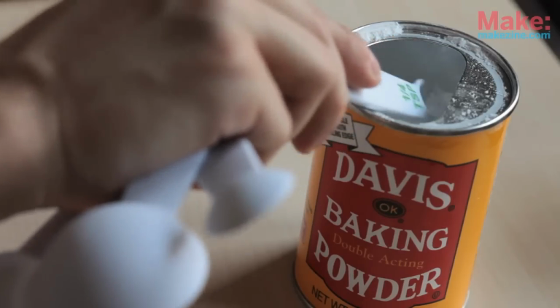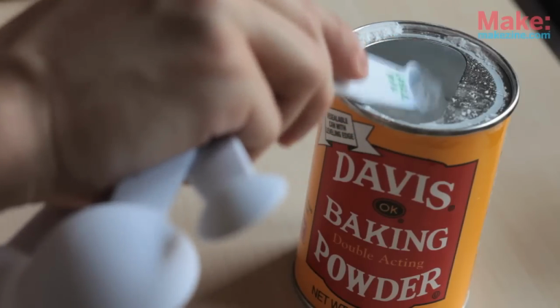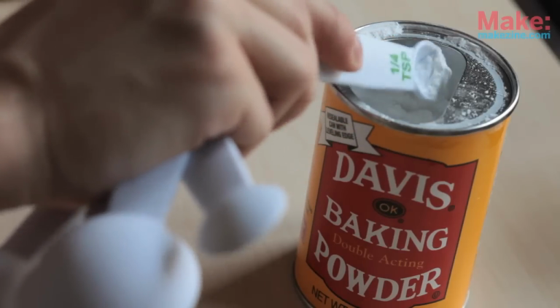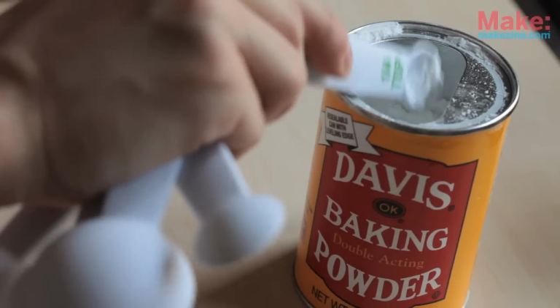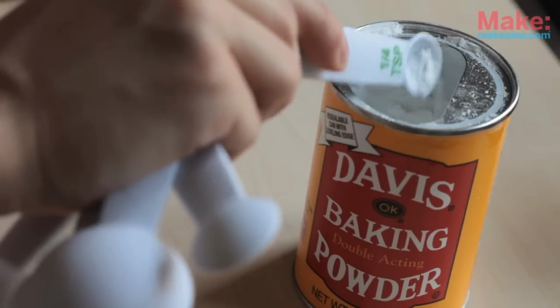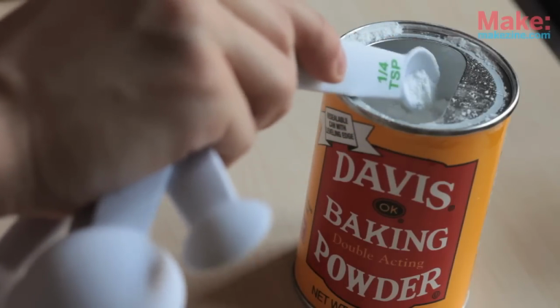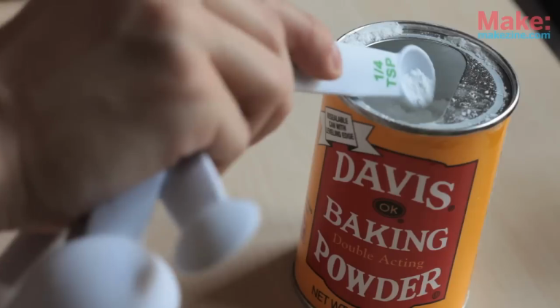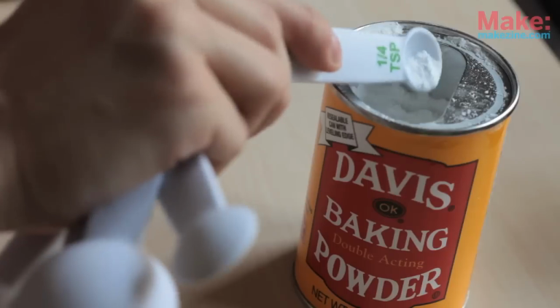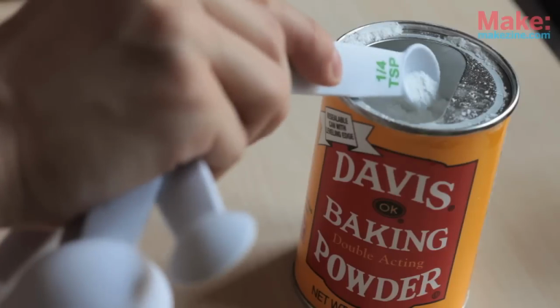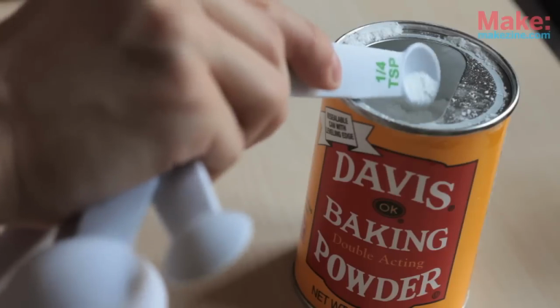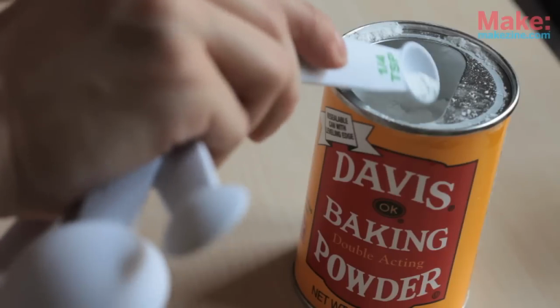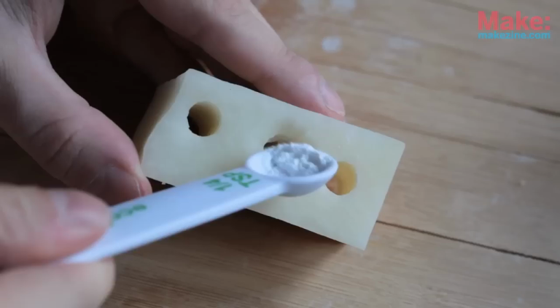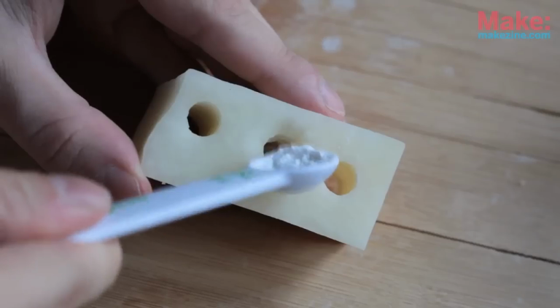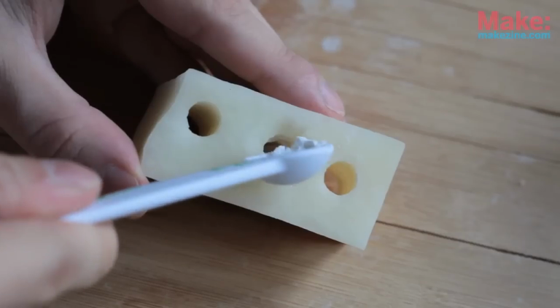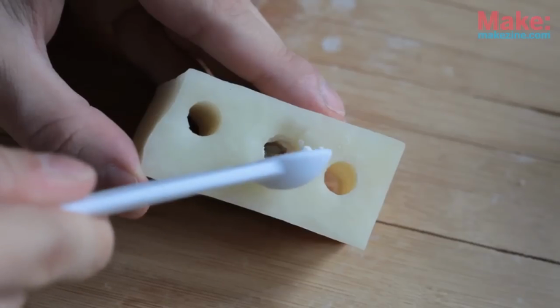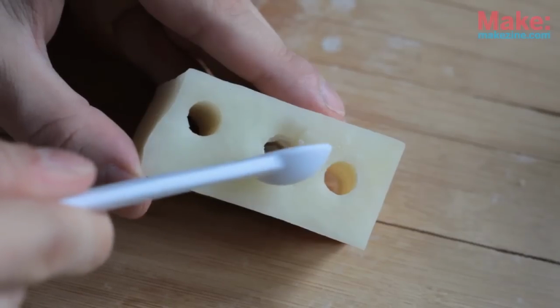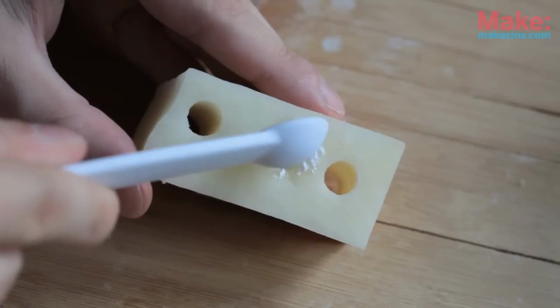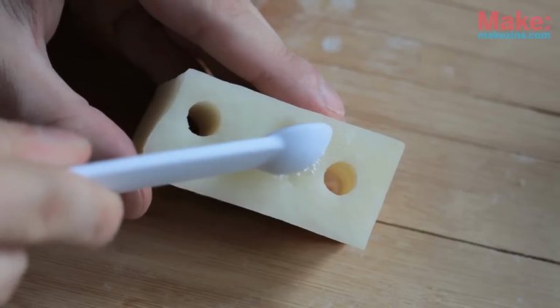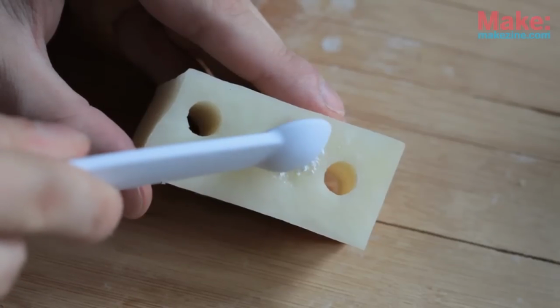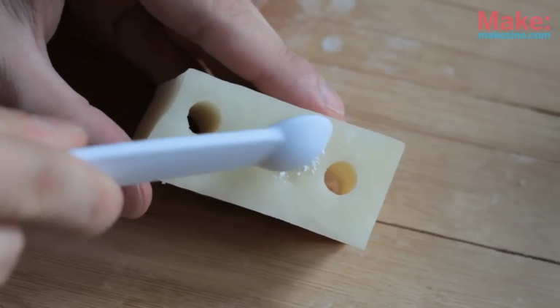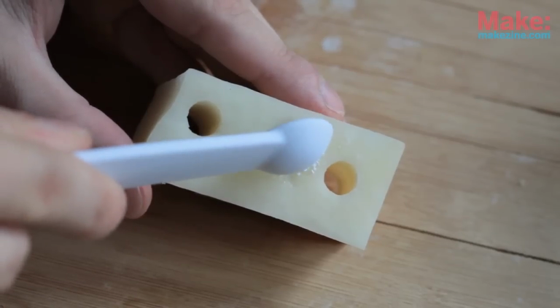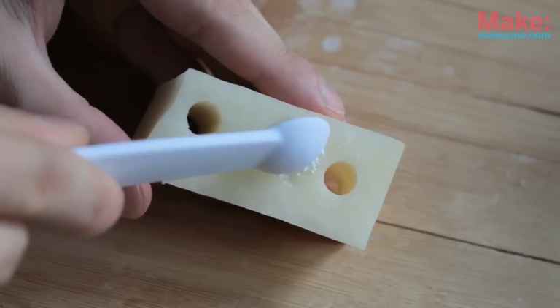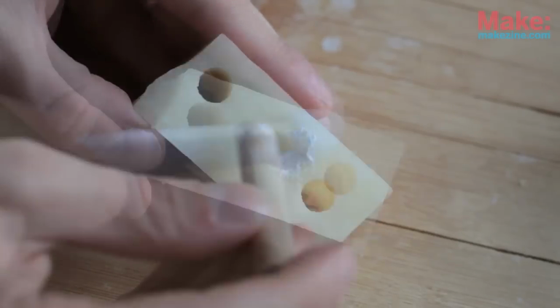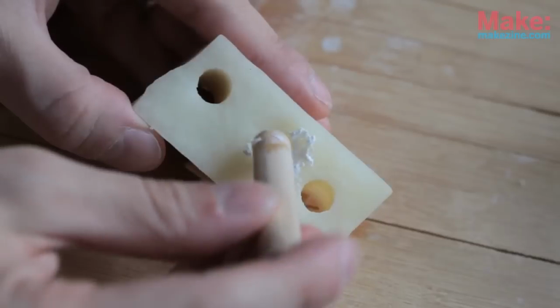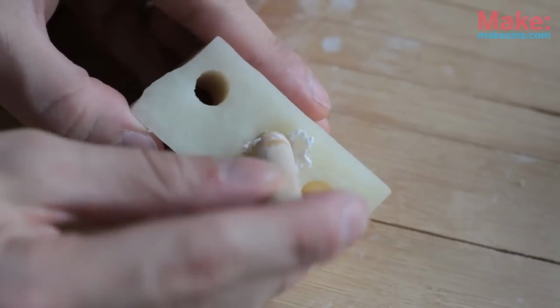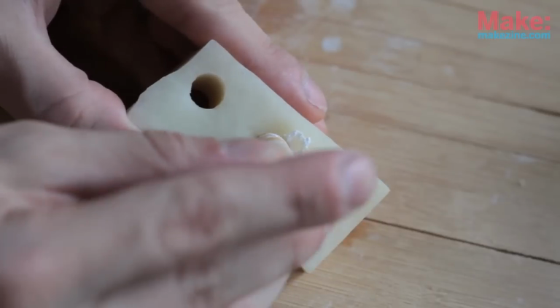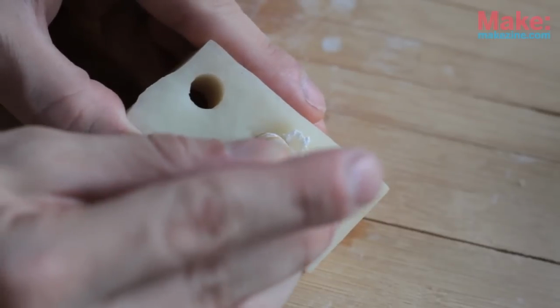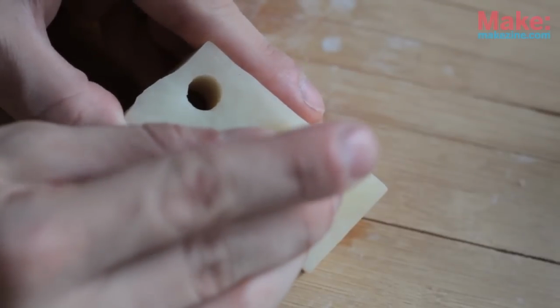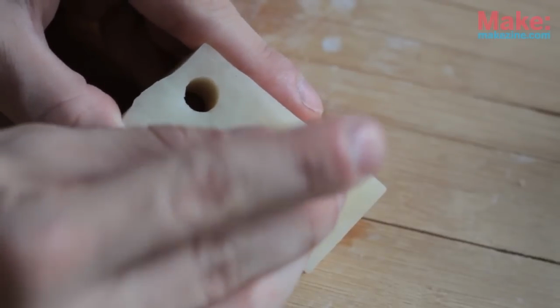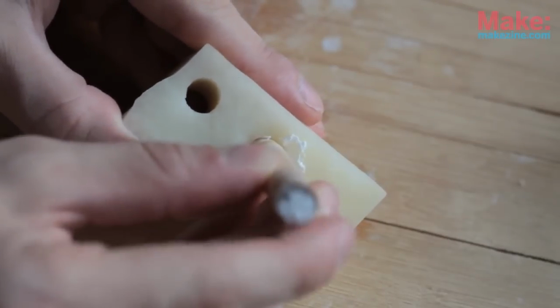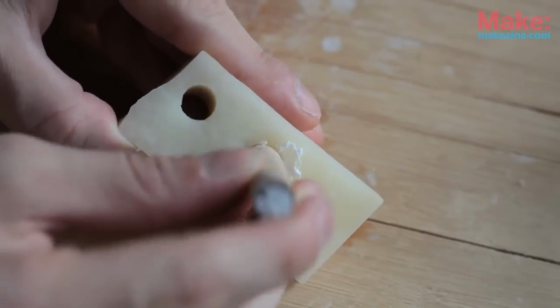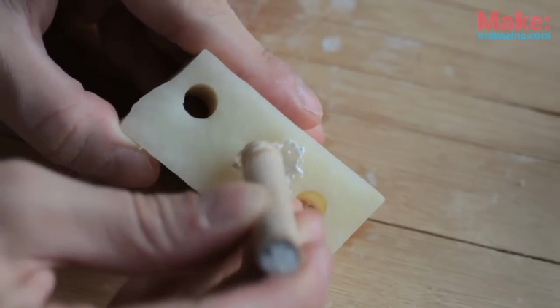Now it's time to add the baking powder into the bottom of the center hole of our sub. Remember that baking powder is not the same as baking soda. Use another piece of dowel to tamp it in.